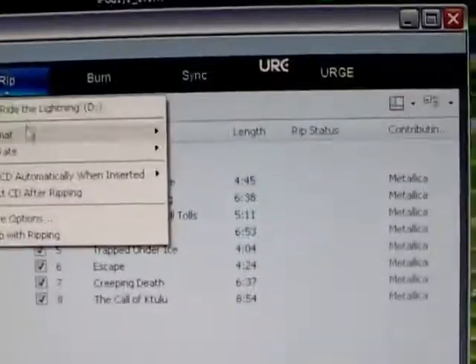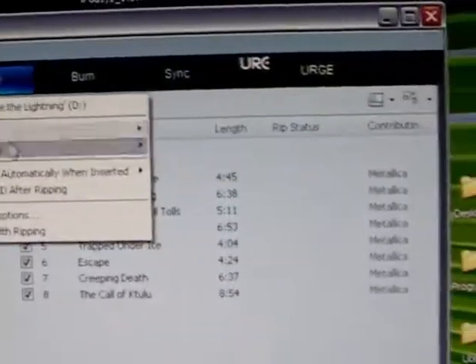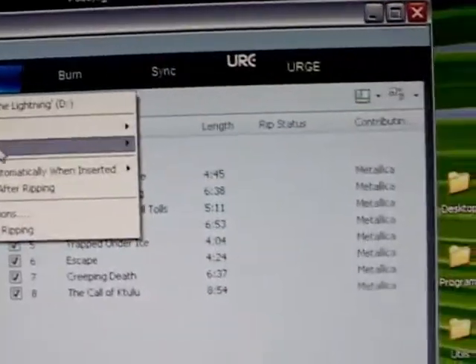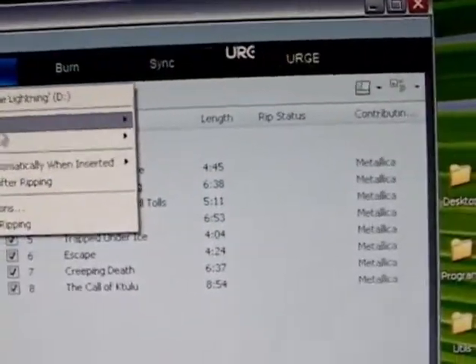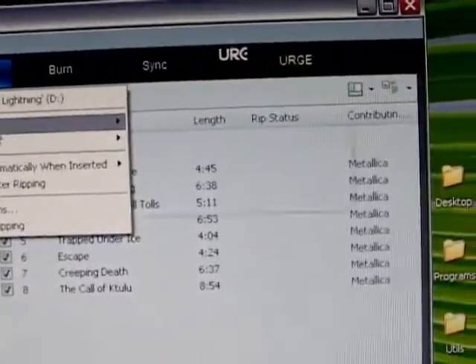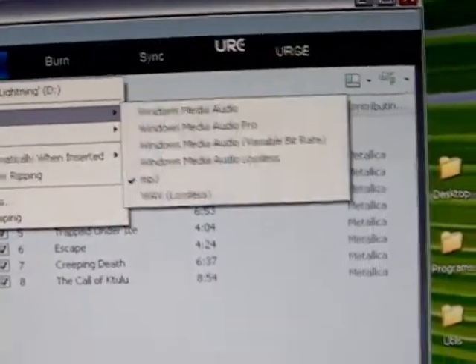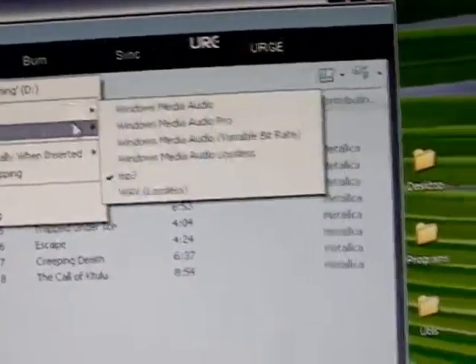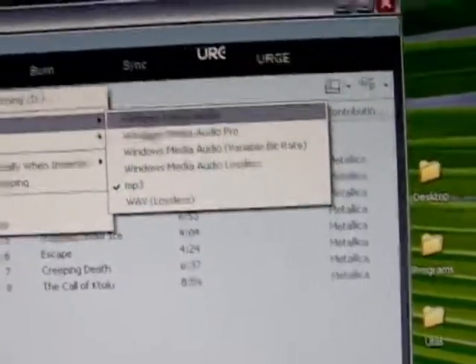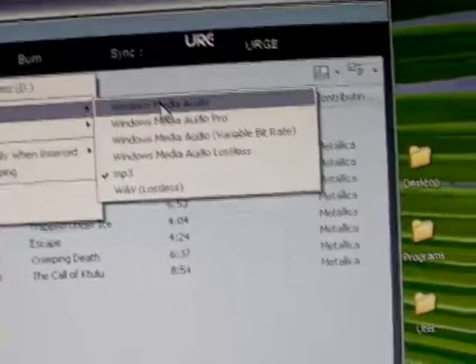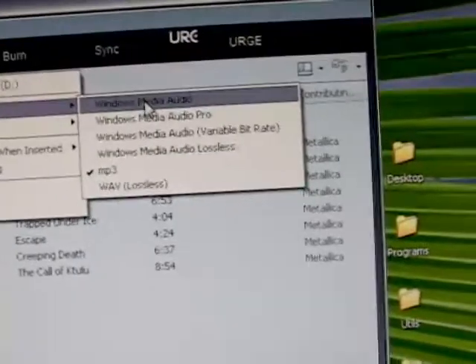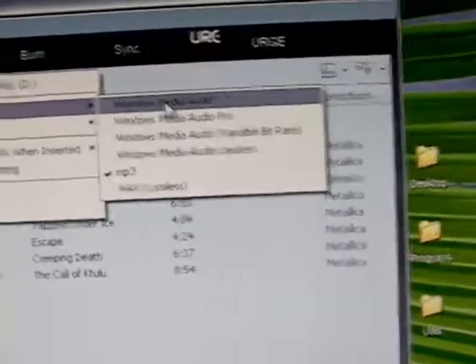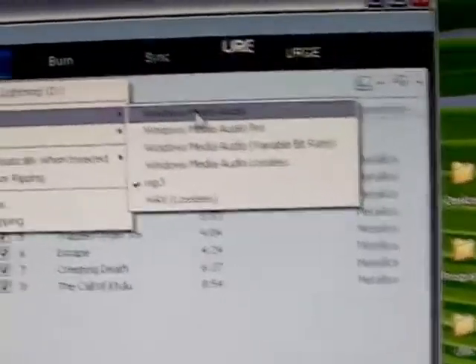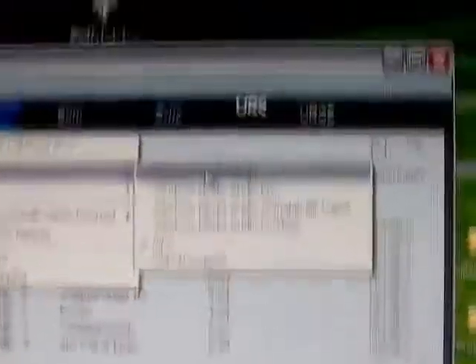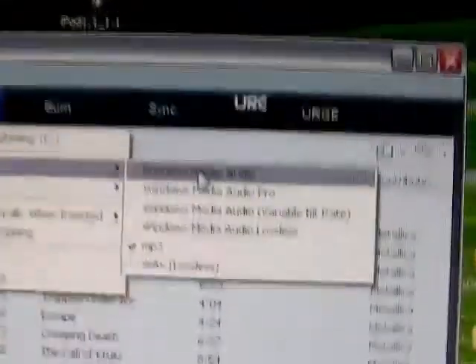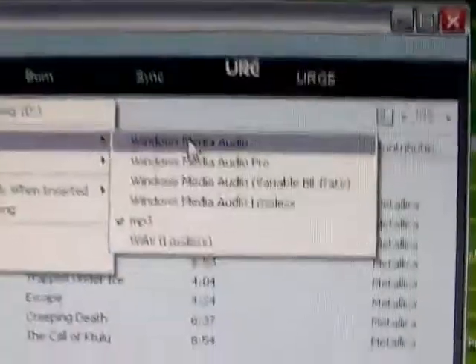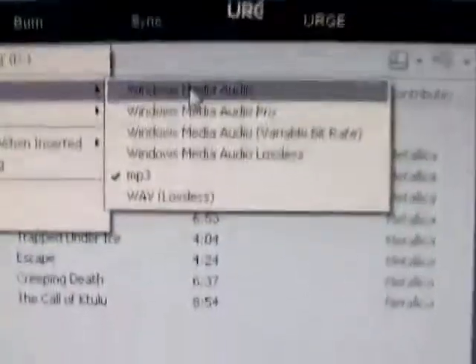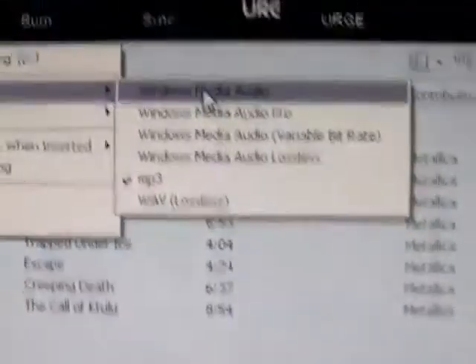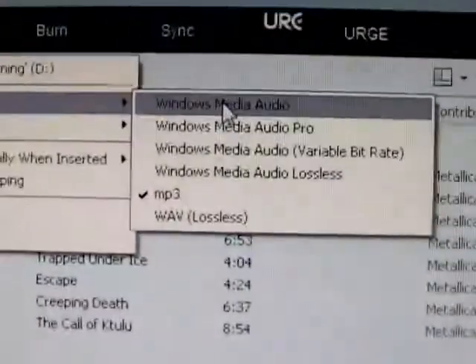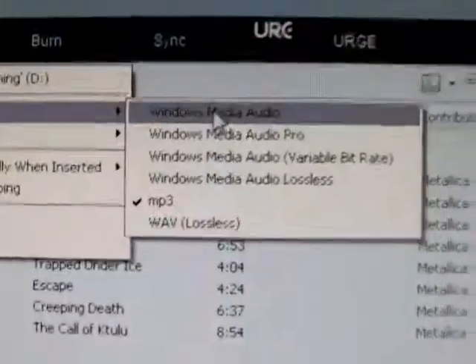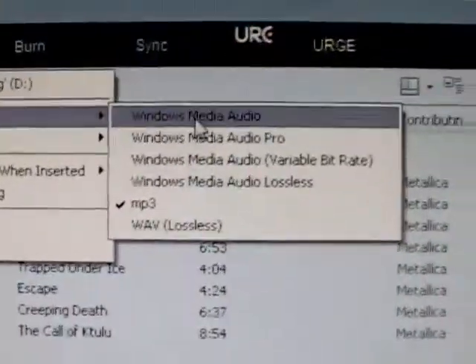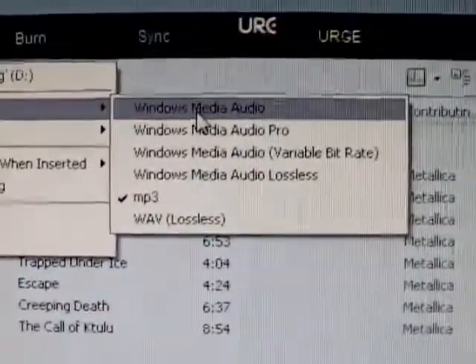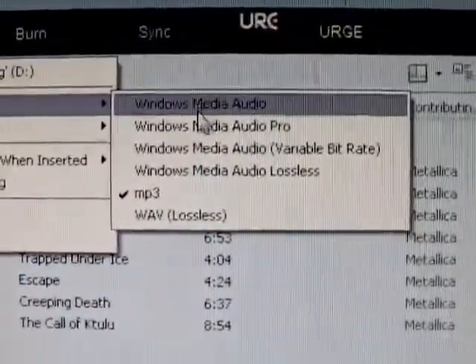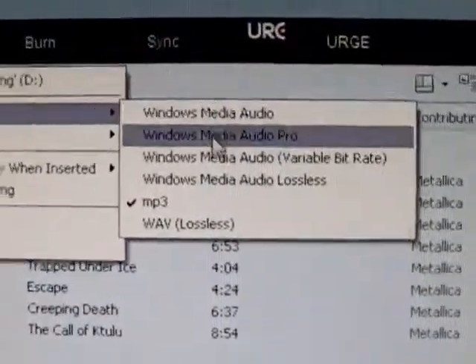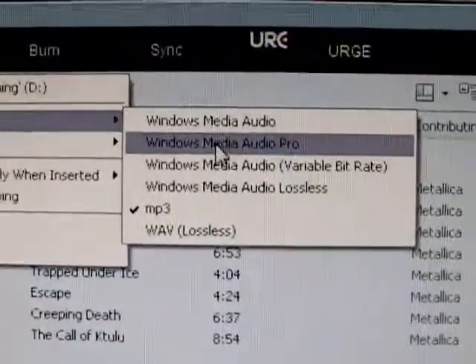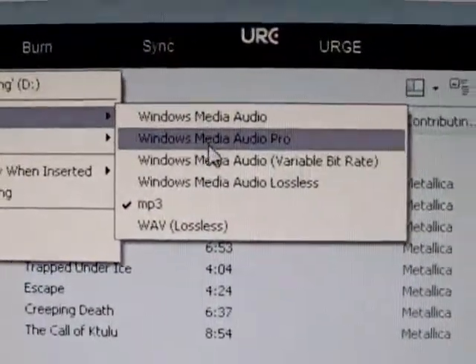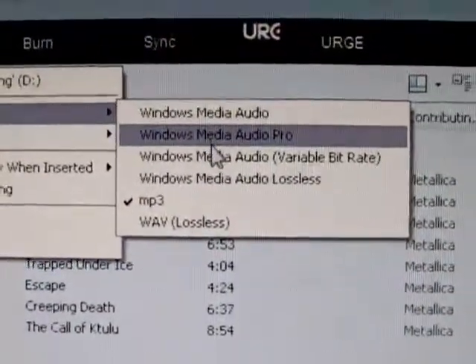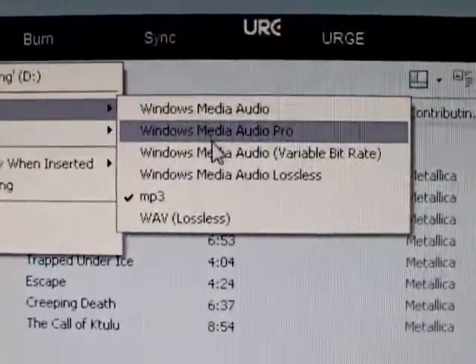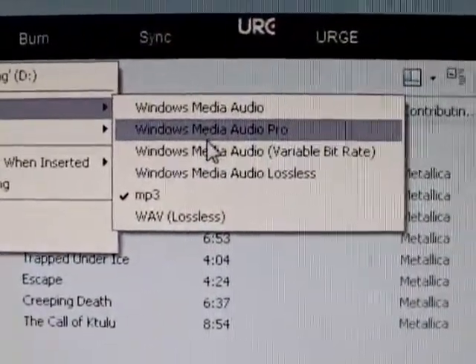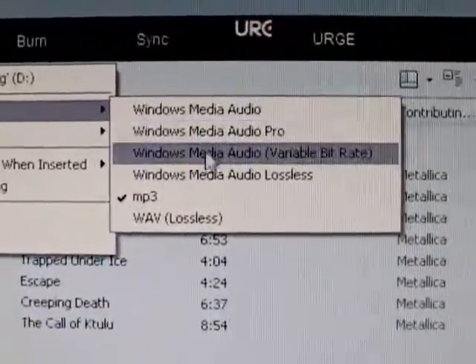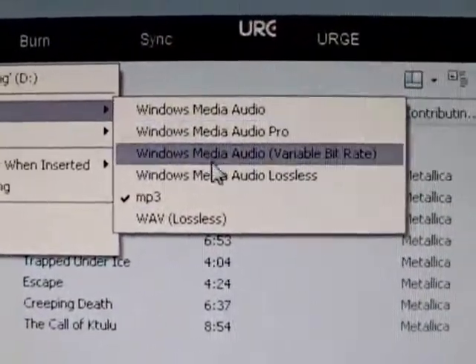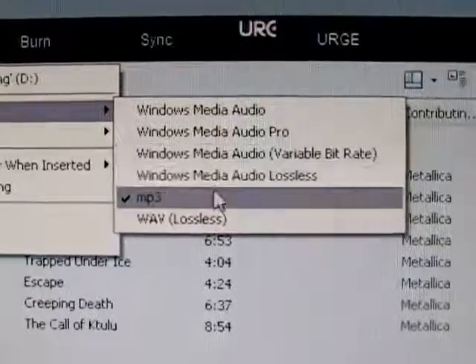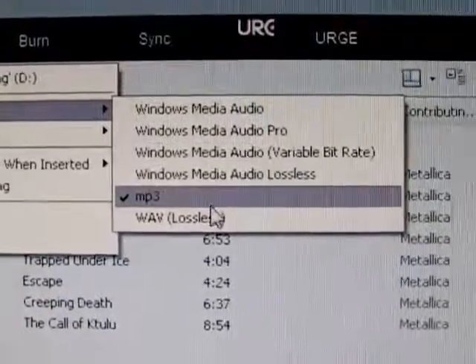We have a number of formats: Windows standard formats and MP3. We're going to go with MP3.